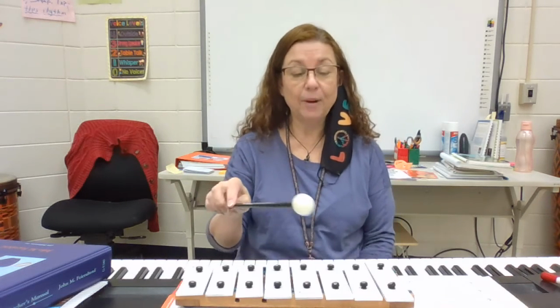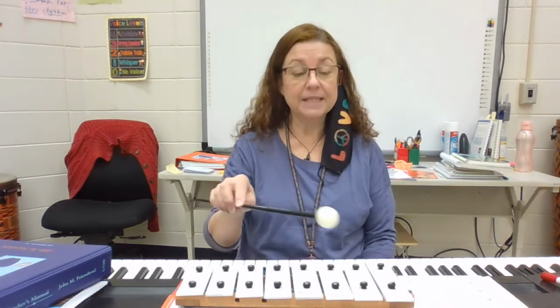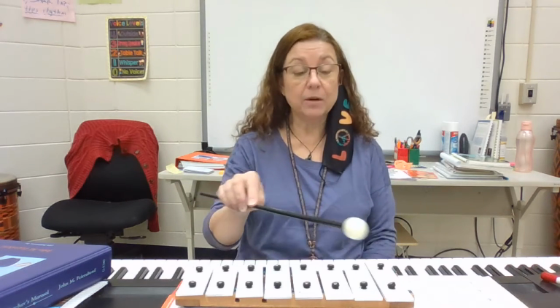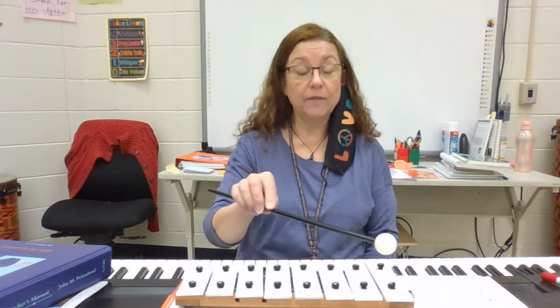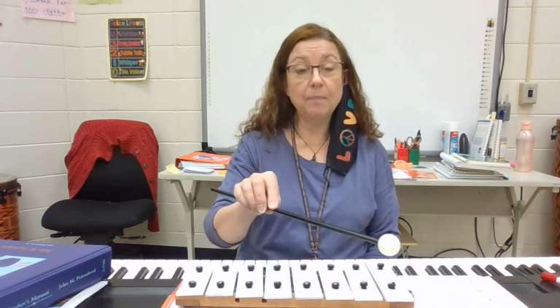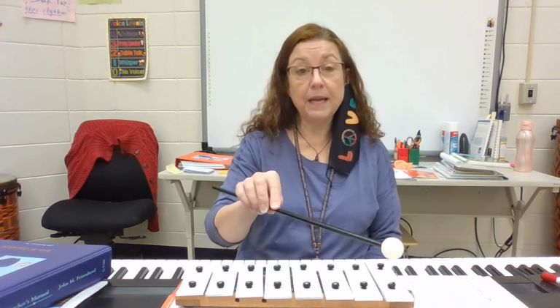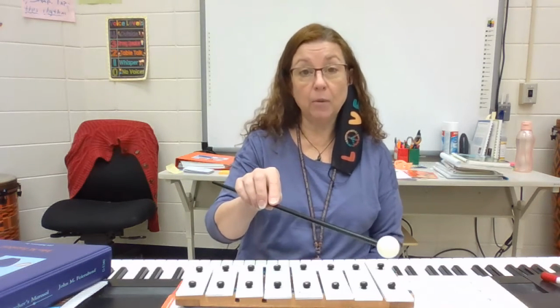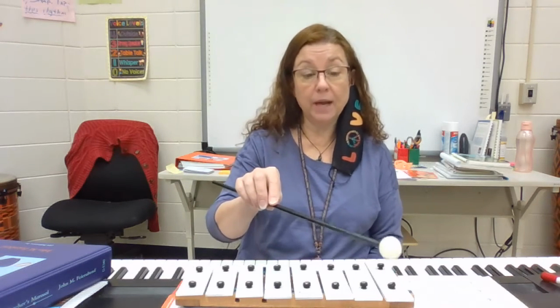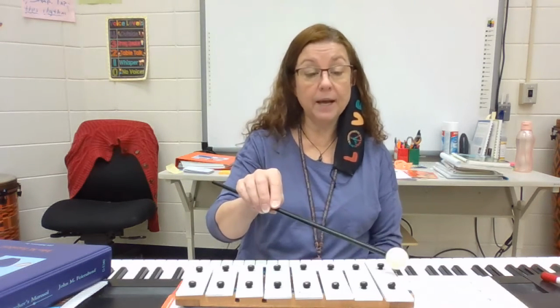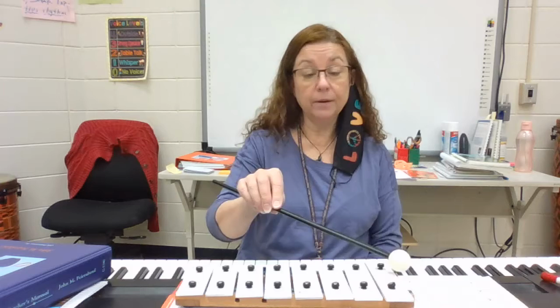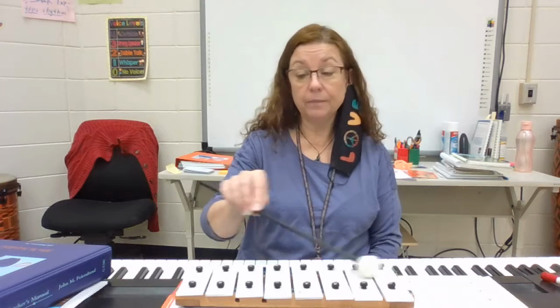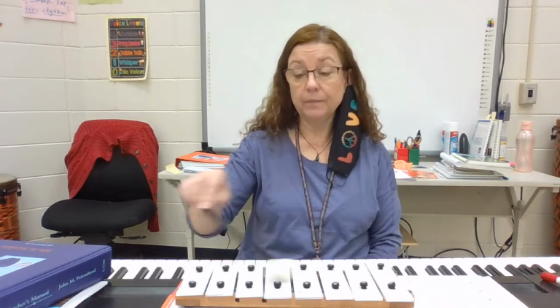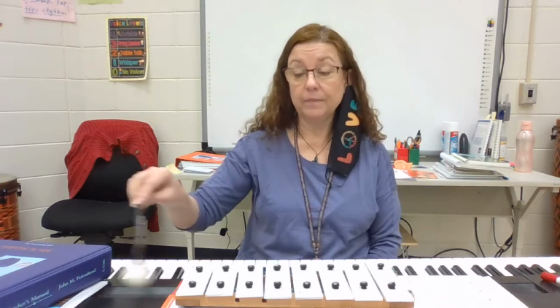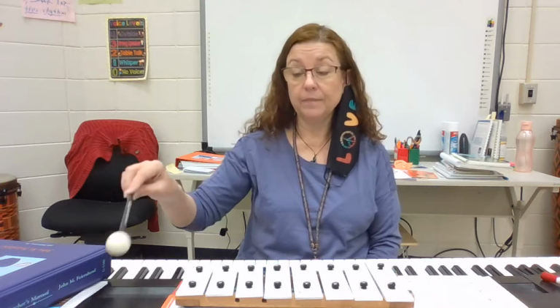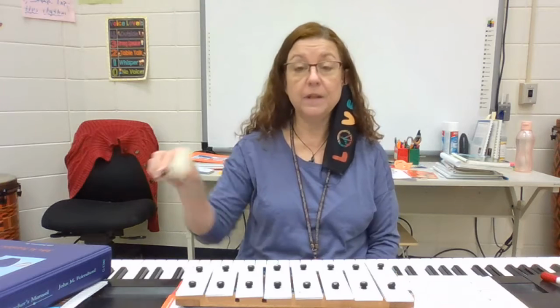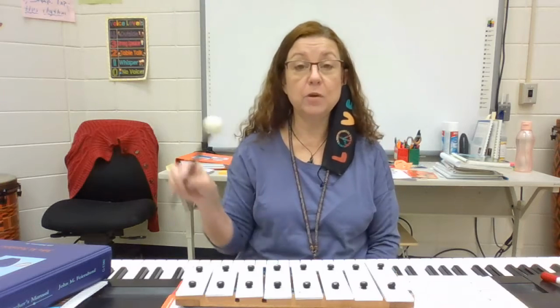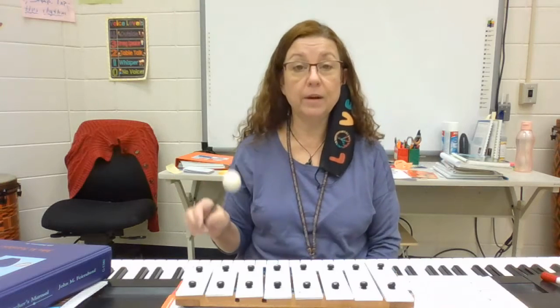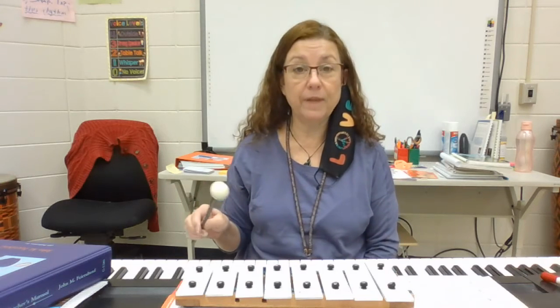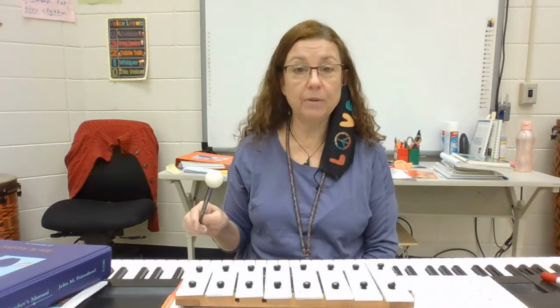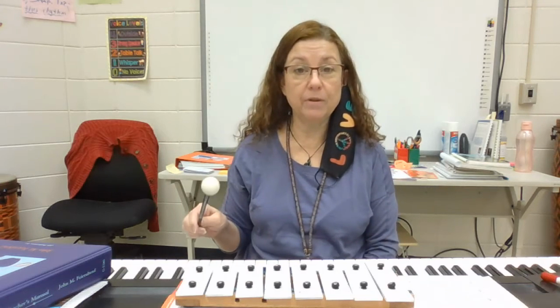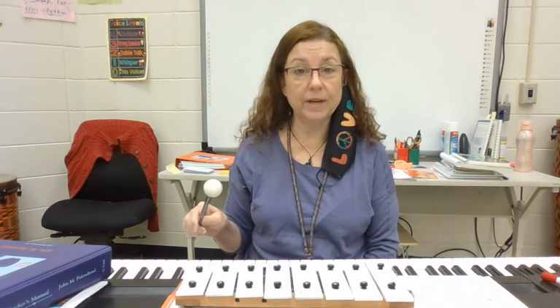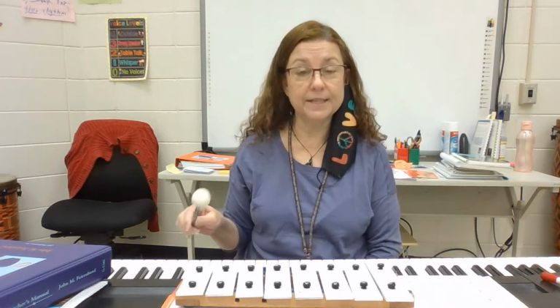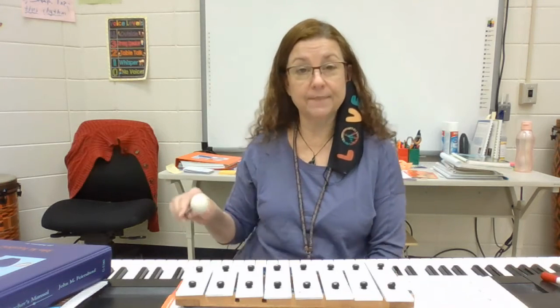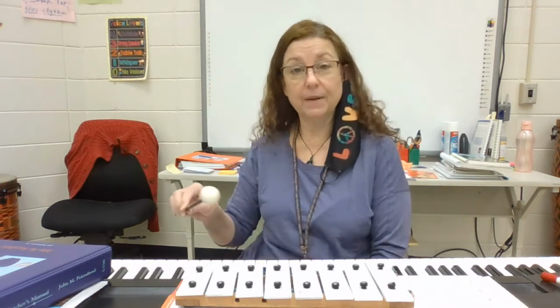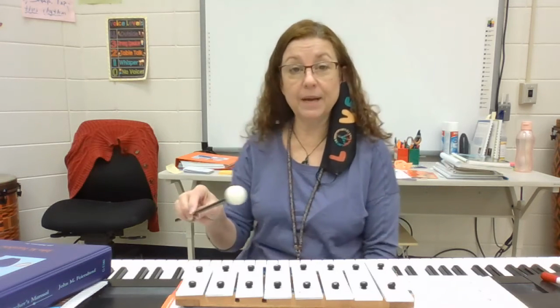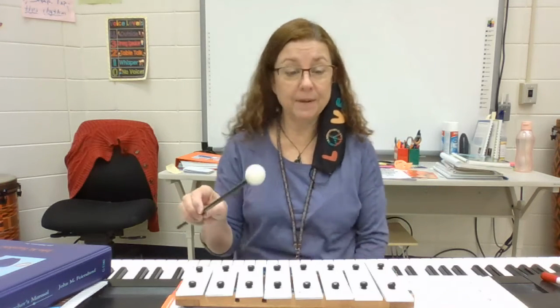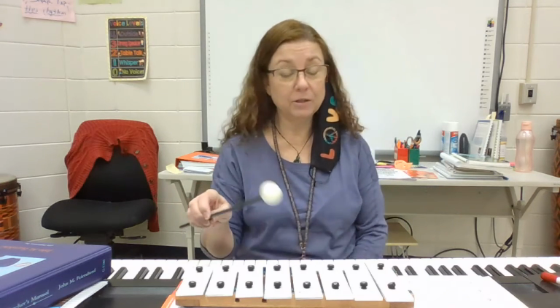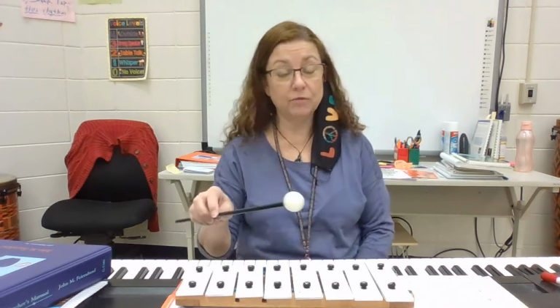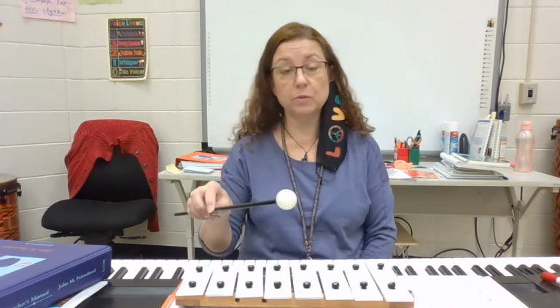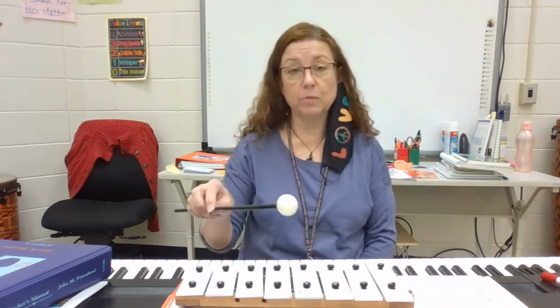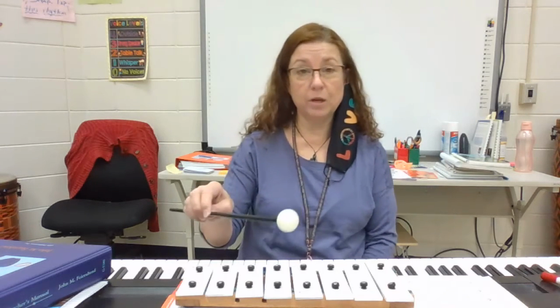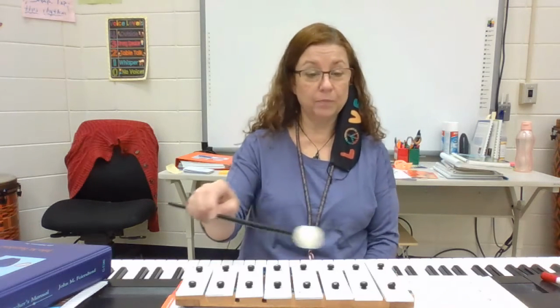All right, so if I play going higher then you echo that with your voice. Okay, I'll do the first one with you.